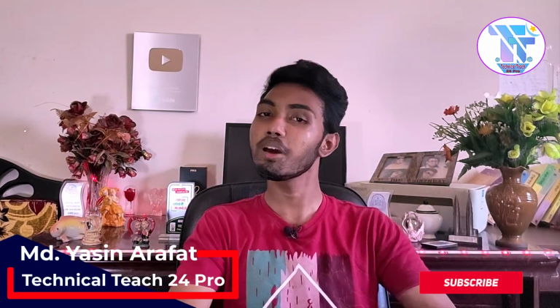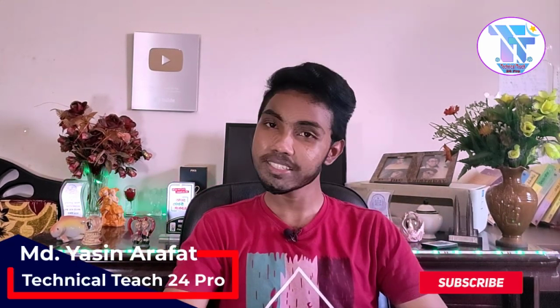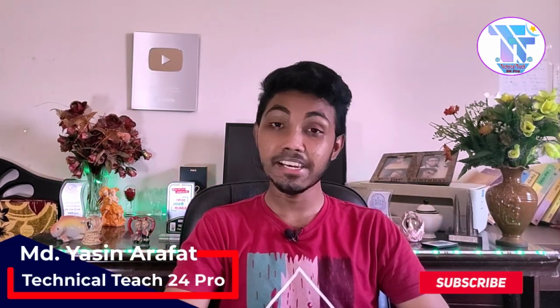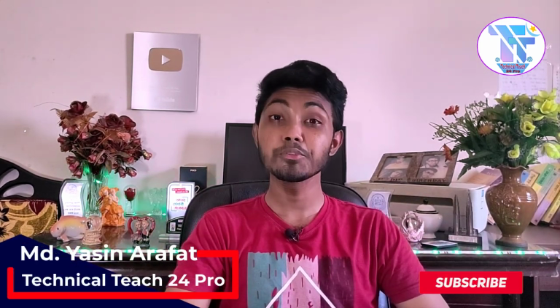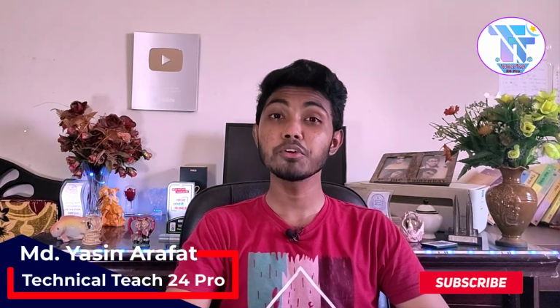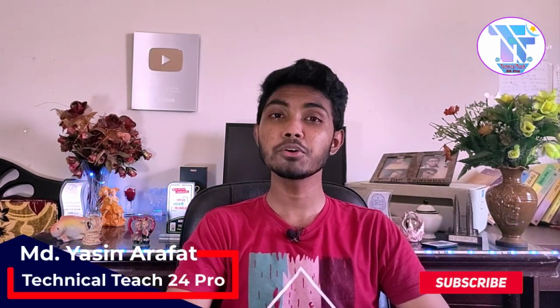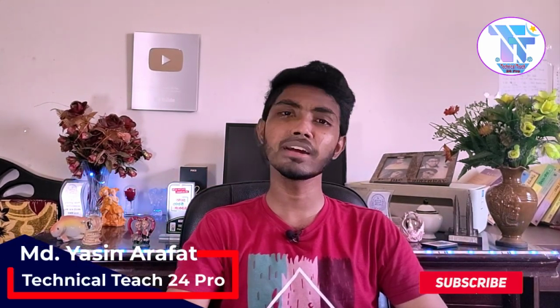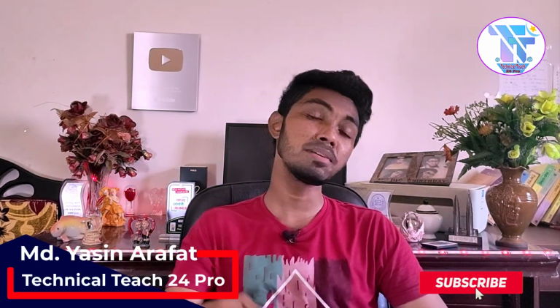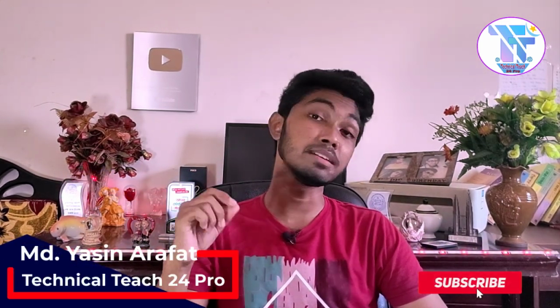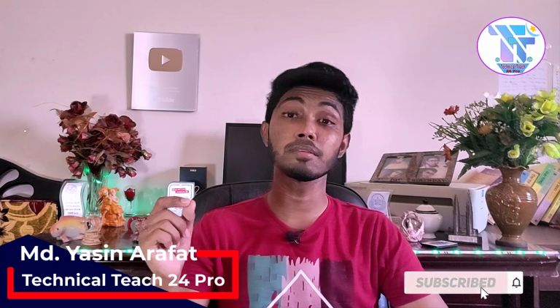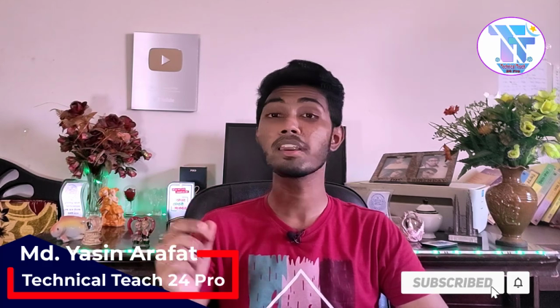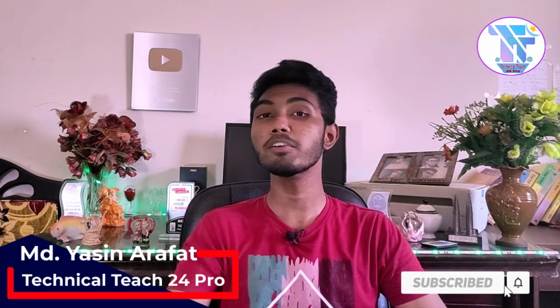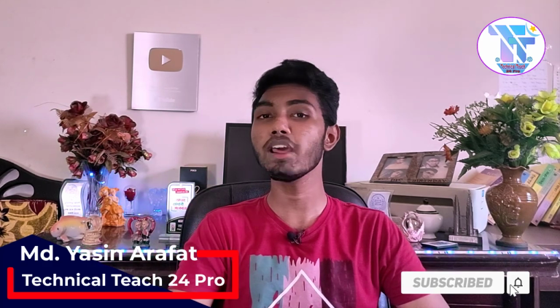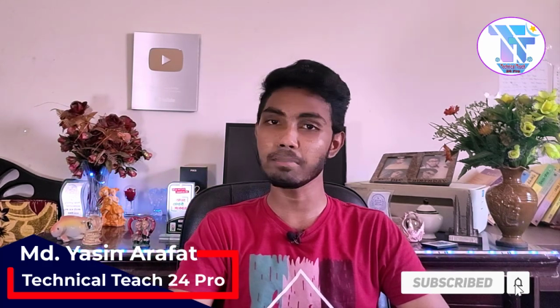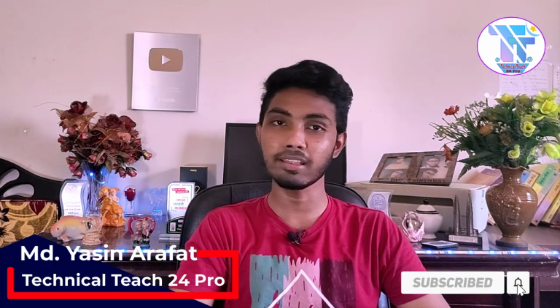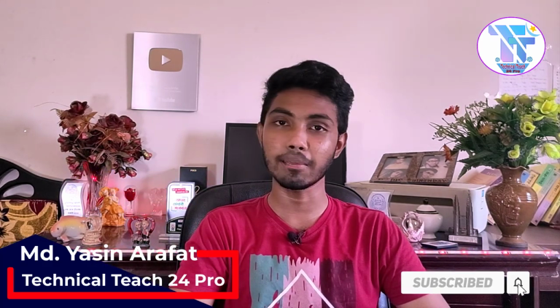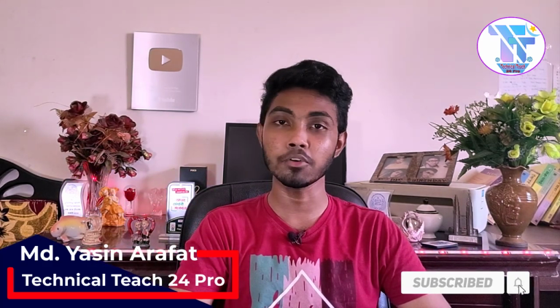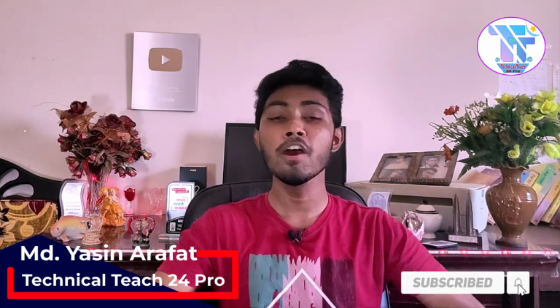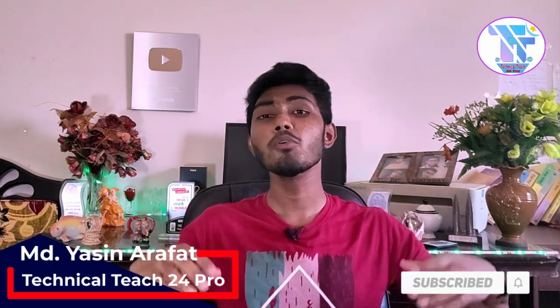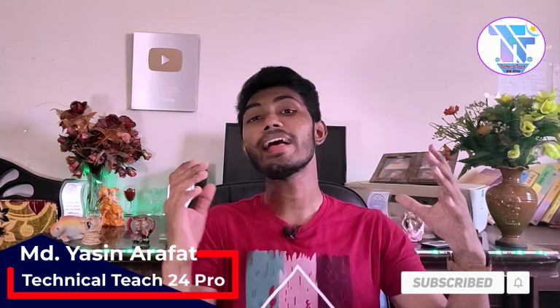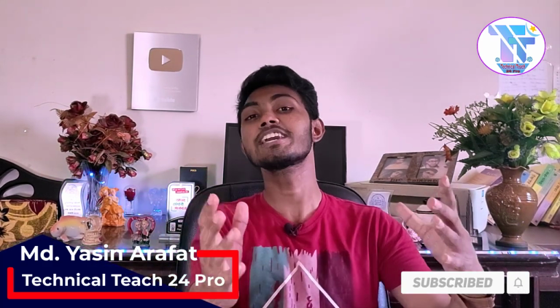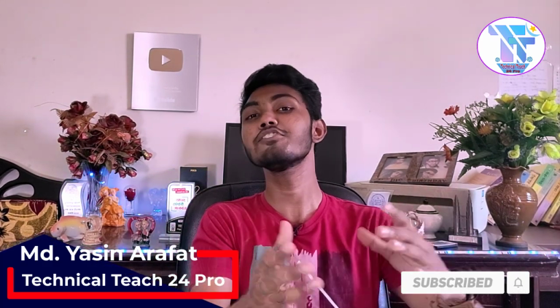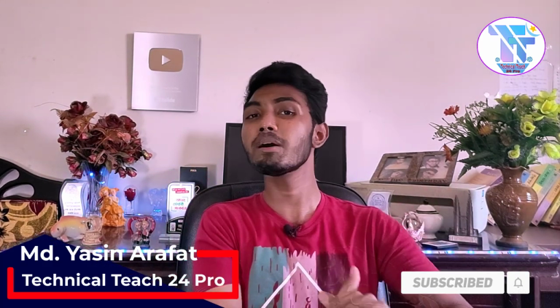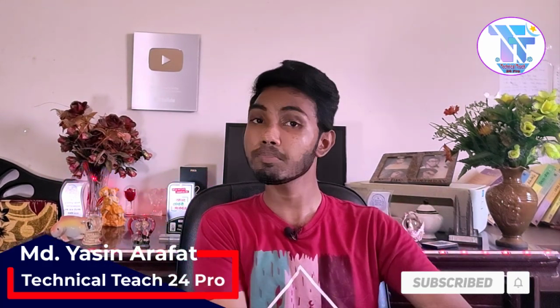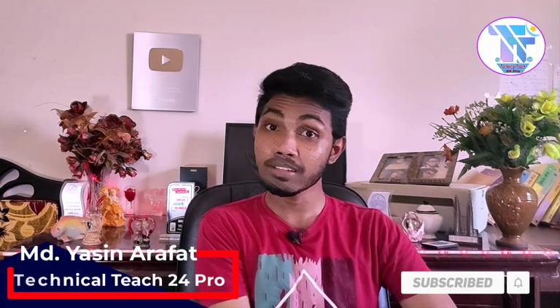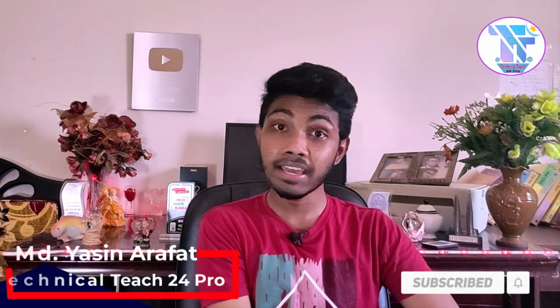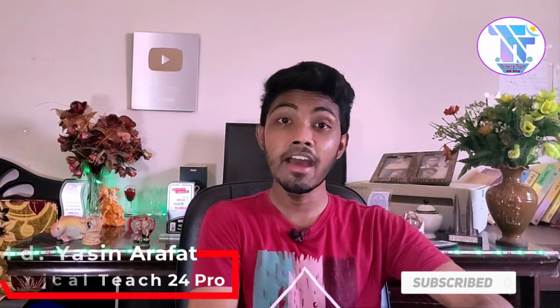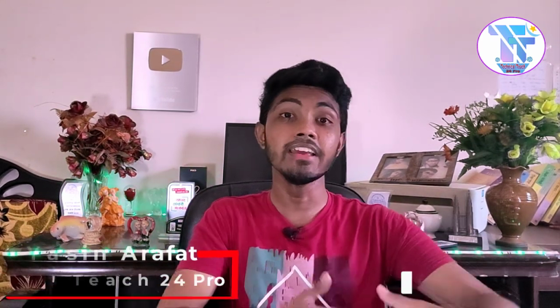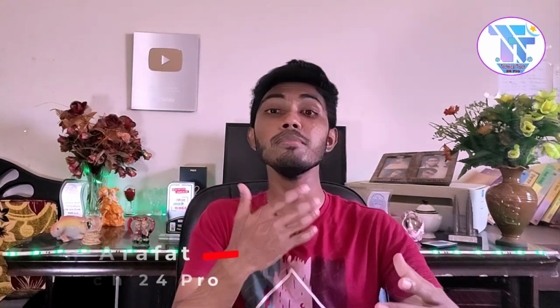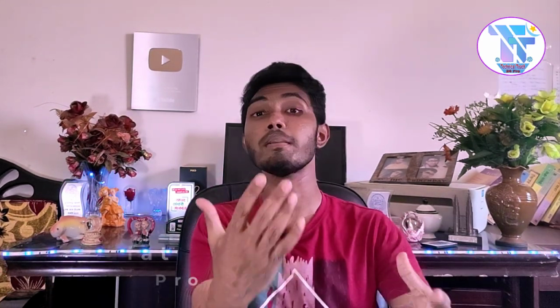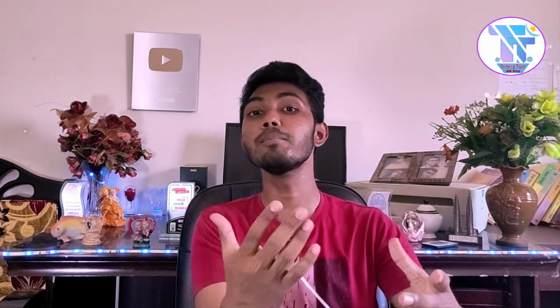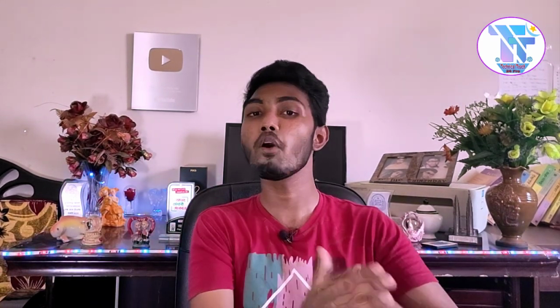If you are interested in this channel, please hit the subscribe button and press the like button. In this video, I will show you the Realme 7 Pro.